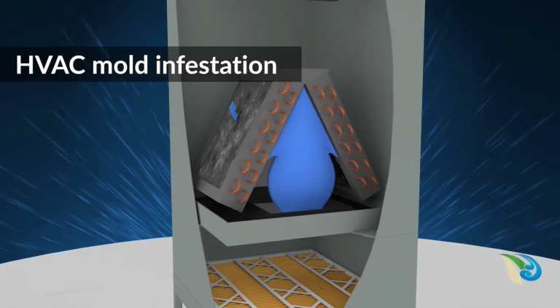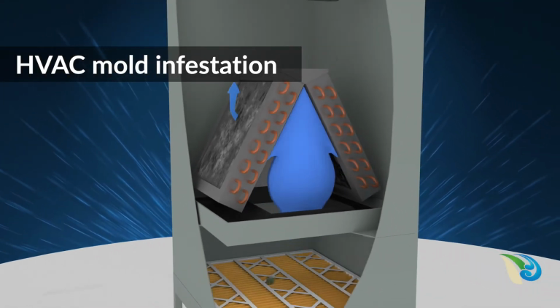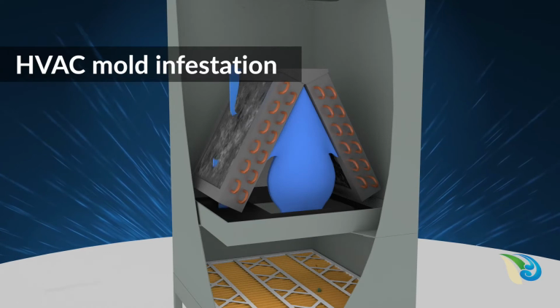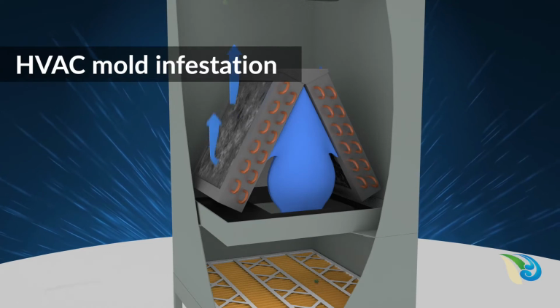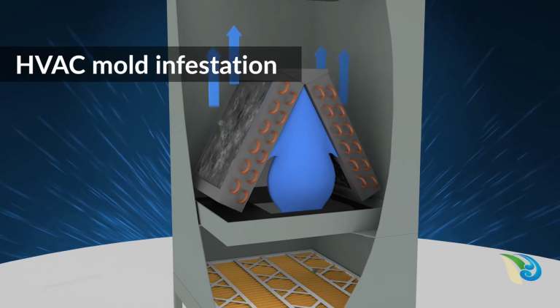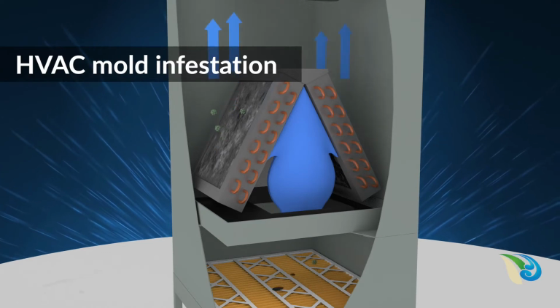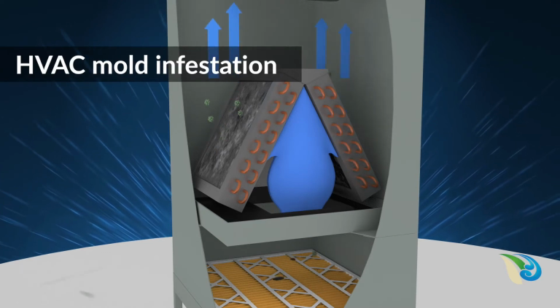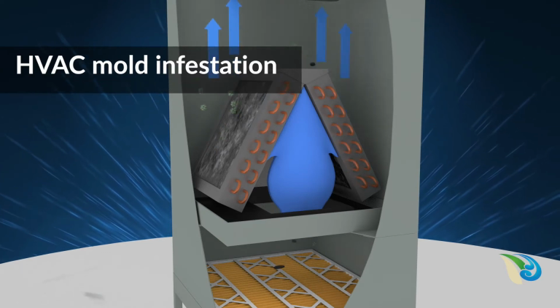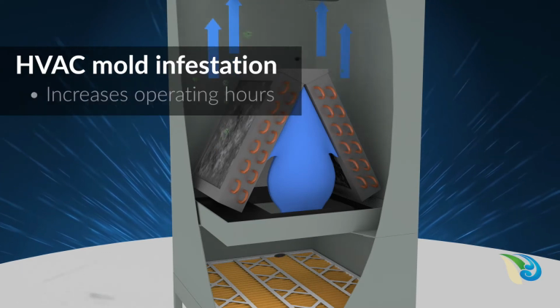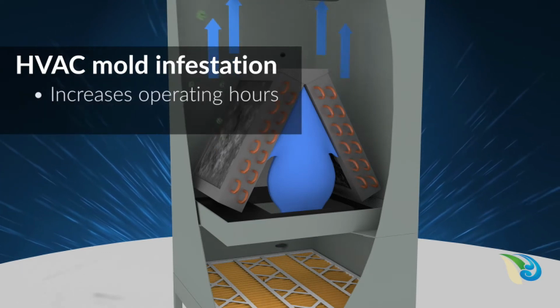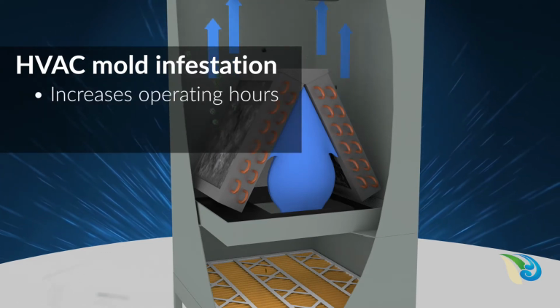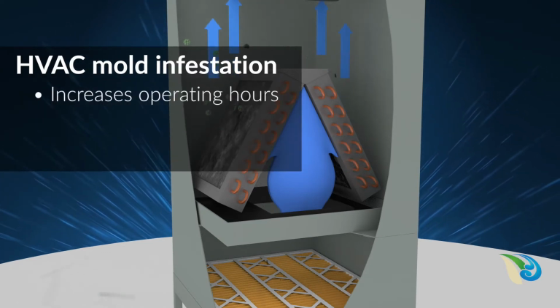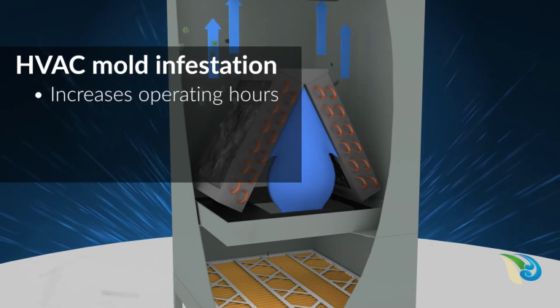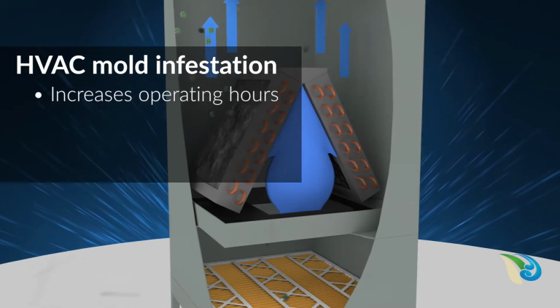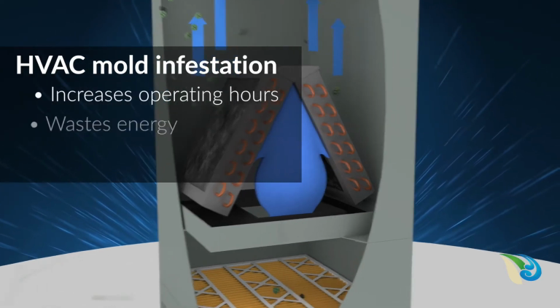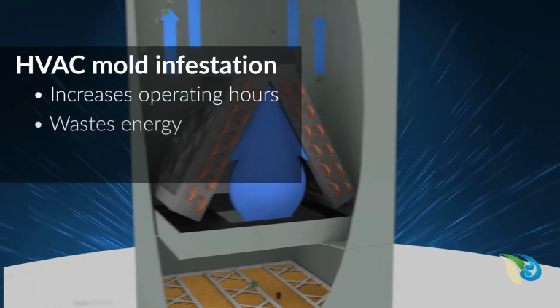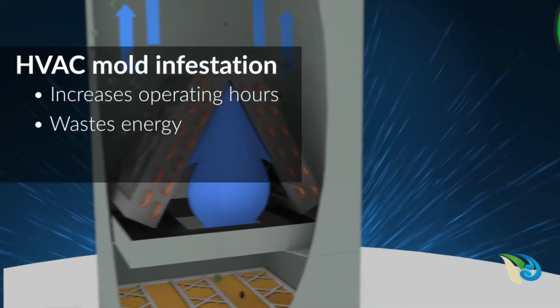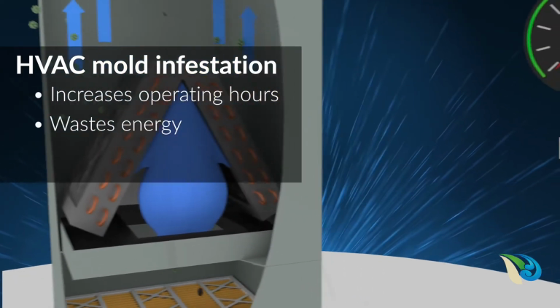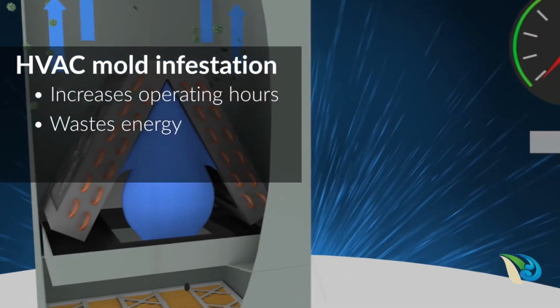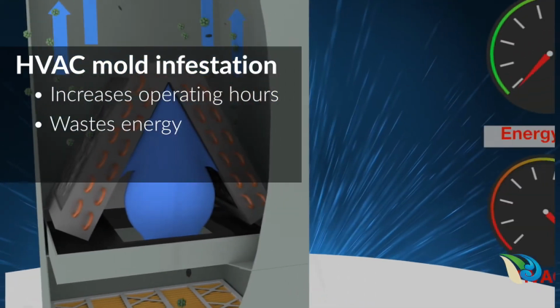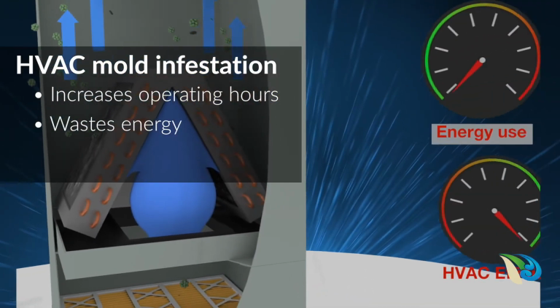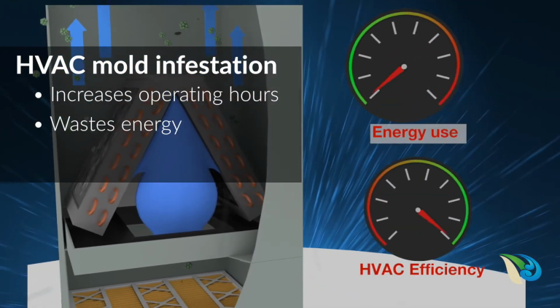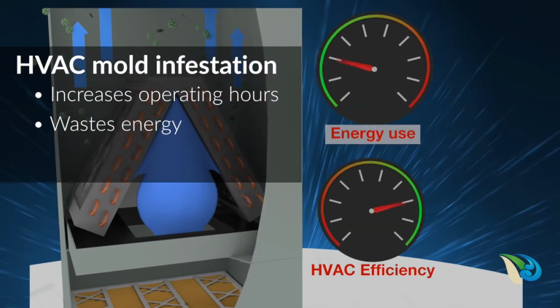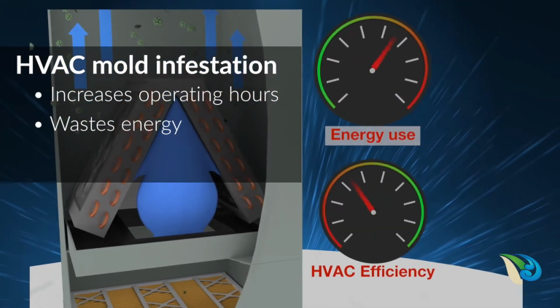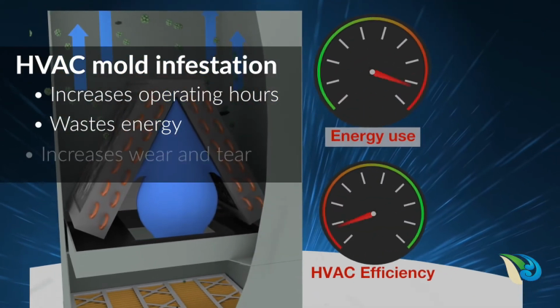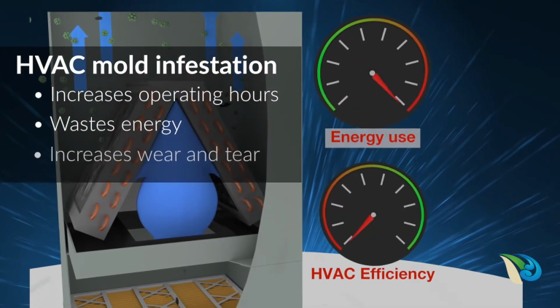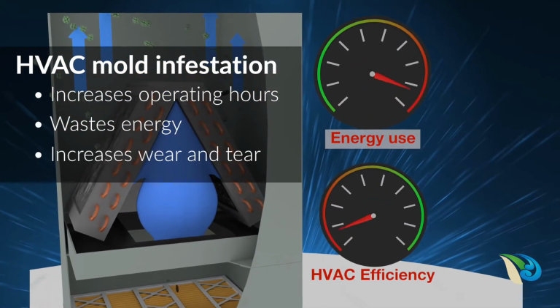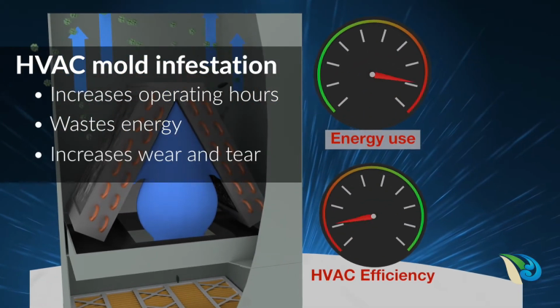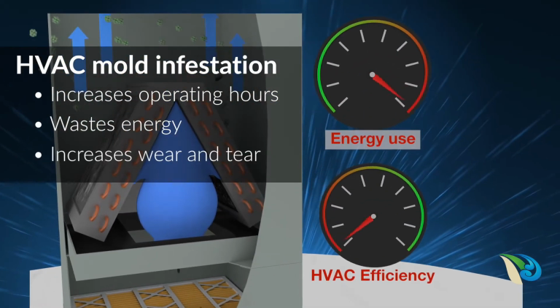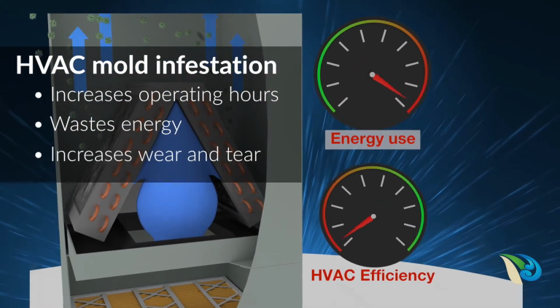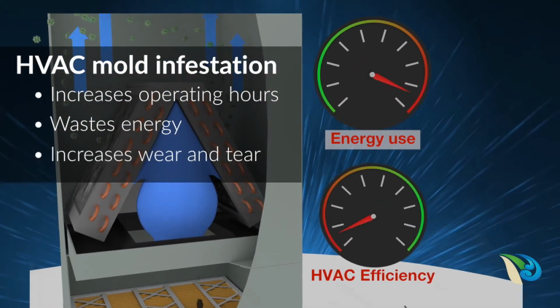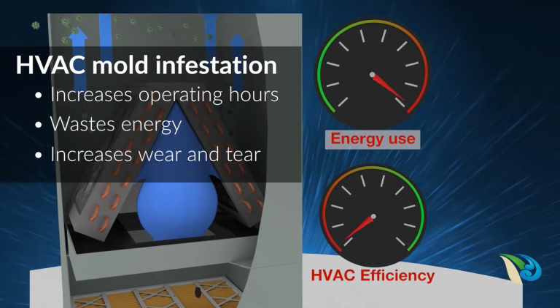The air conditioner works harder, uses more electricity, and wear and tear is accelerated.